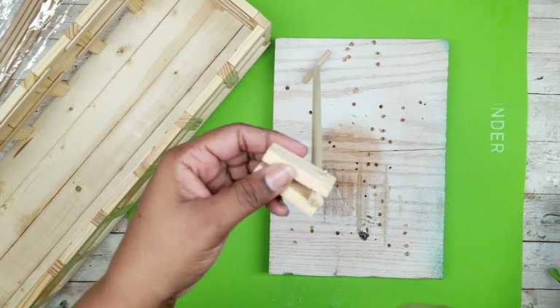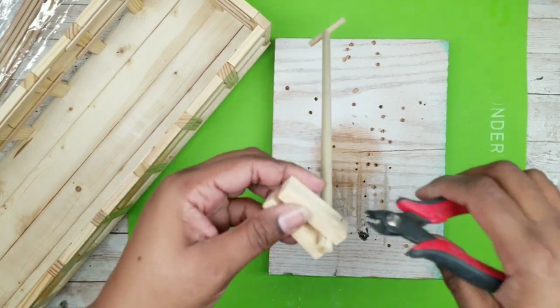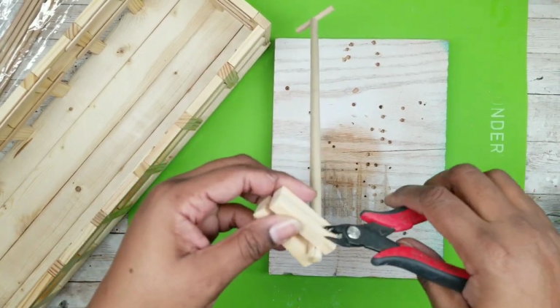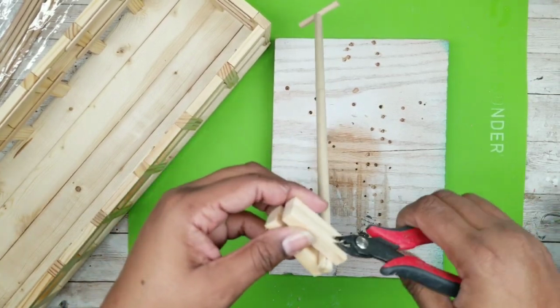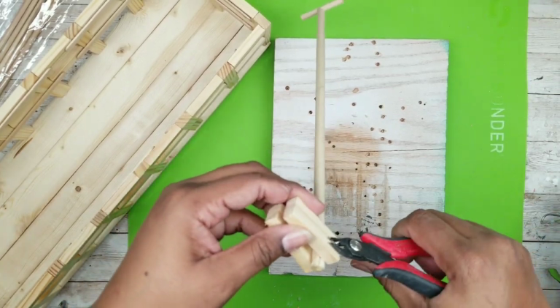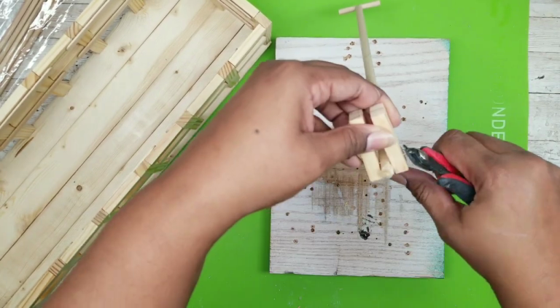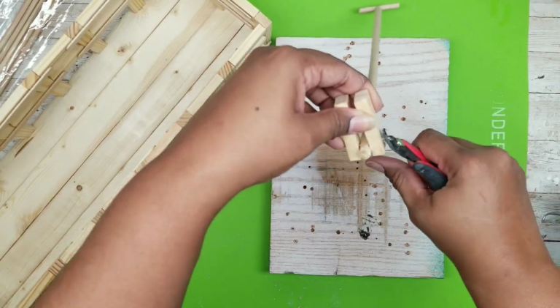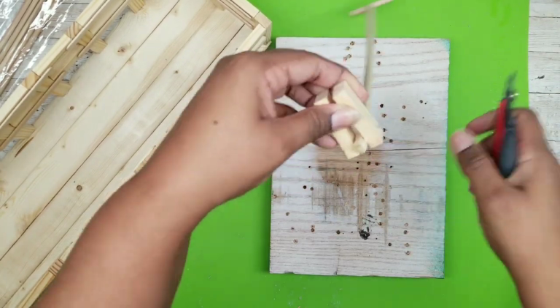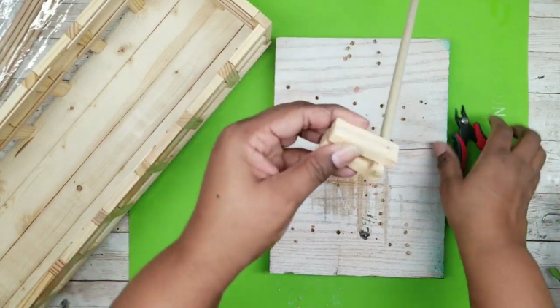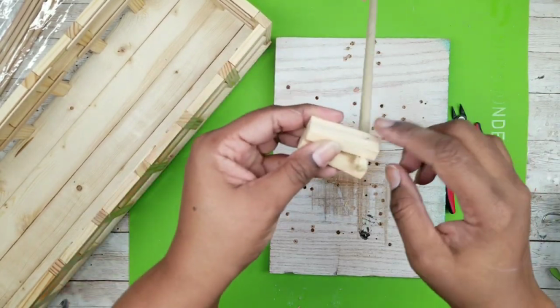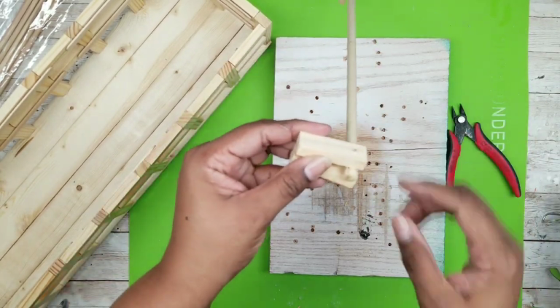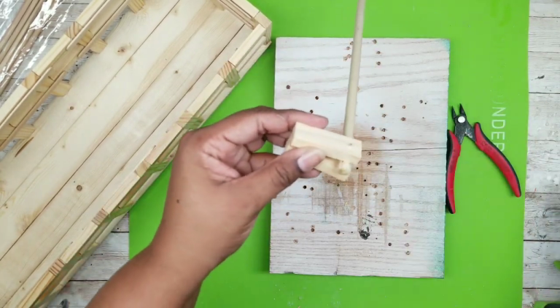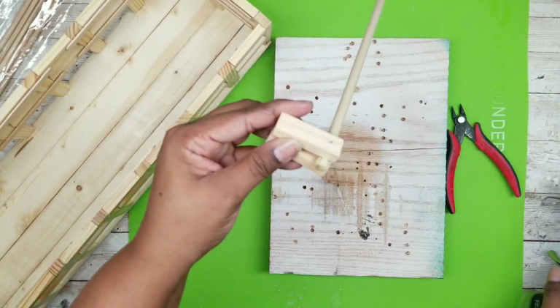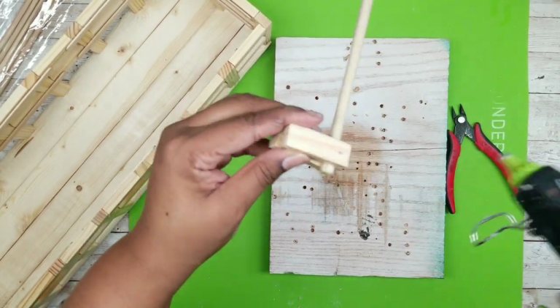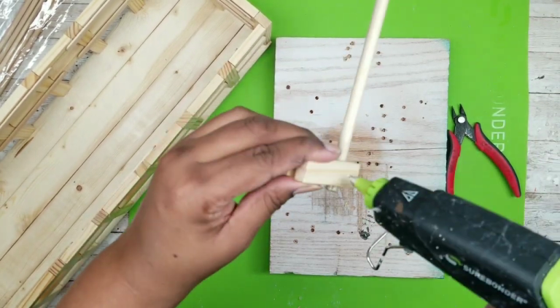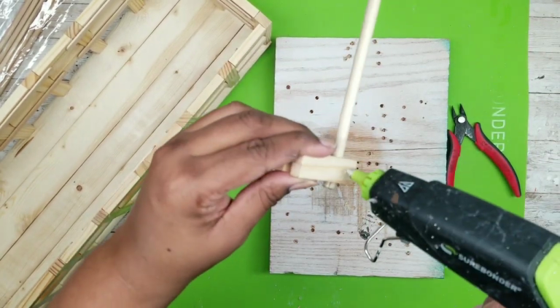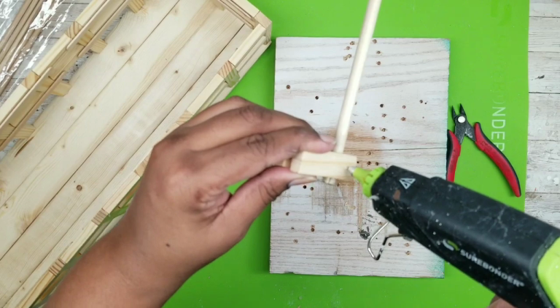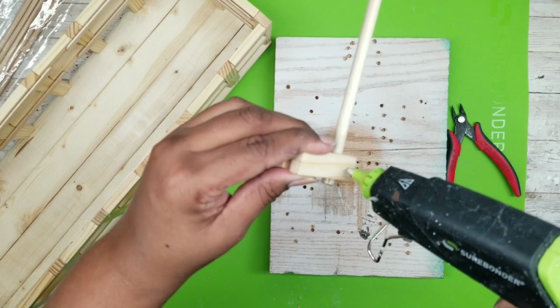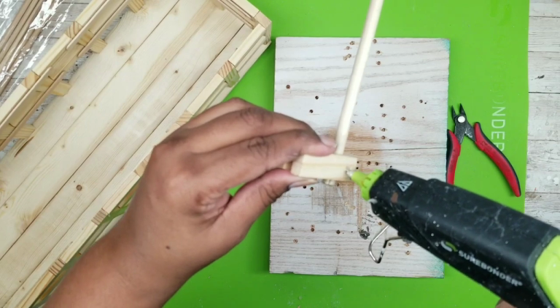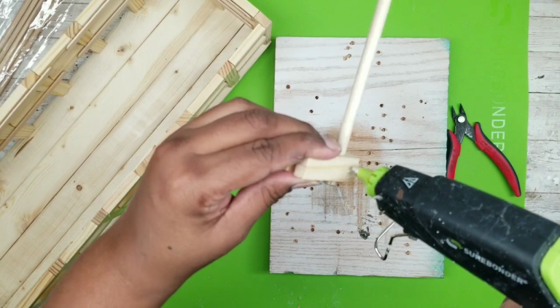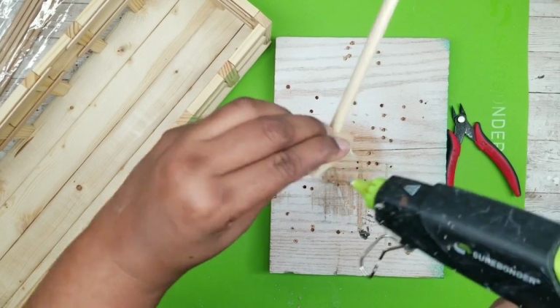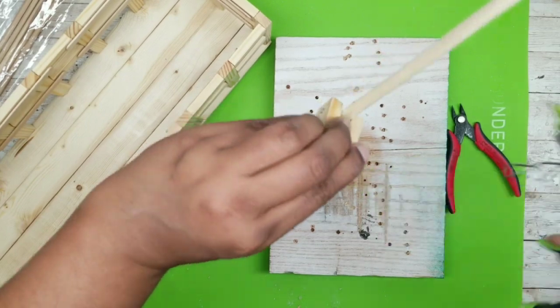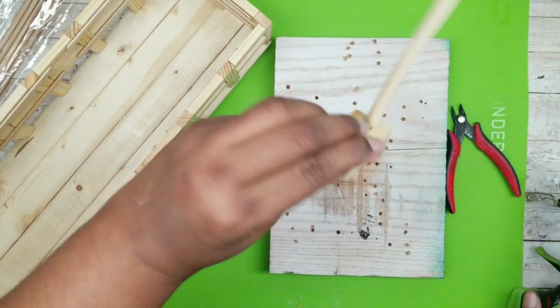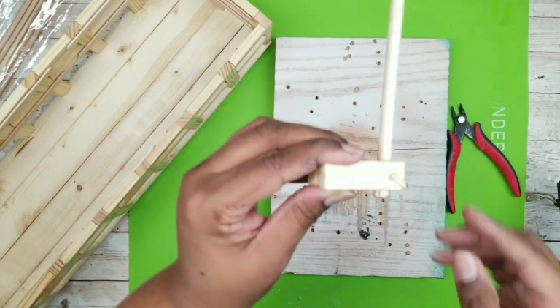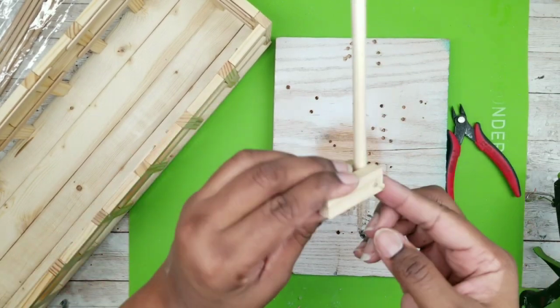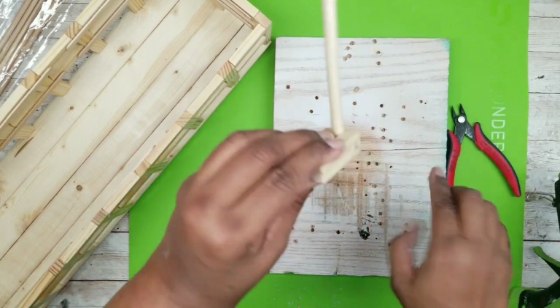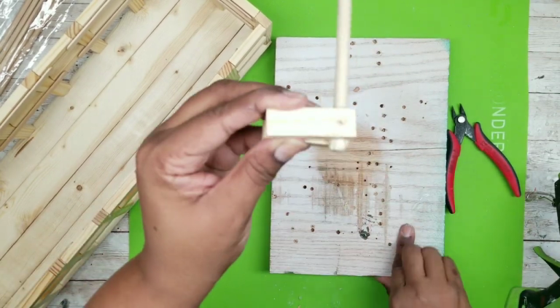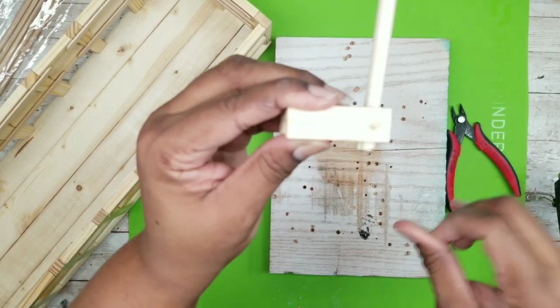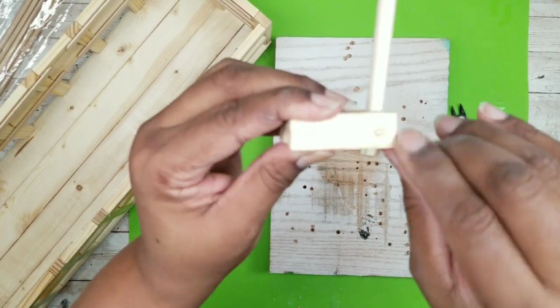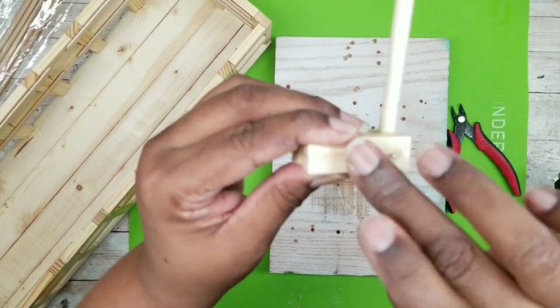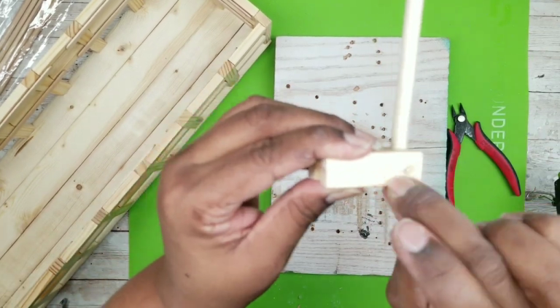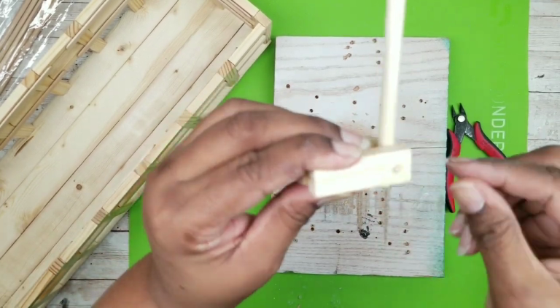For the little piece of nail sticking out, I'm just going to clip it off with a wire clipper and put a little dab of hot glue on the end so it's not as sharp.